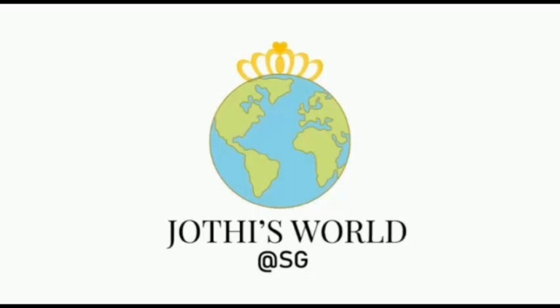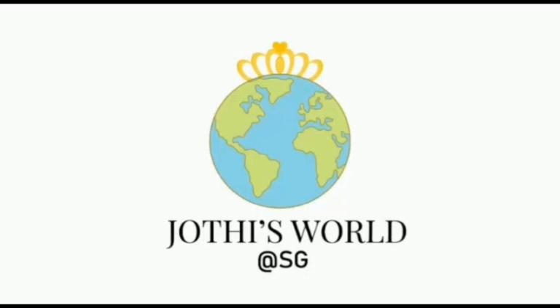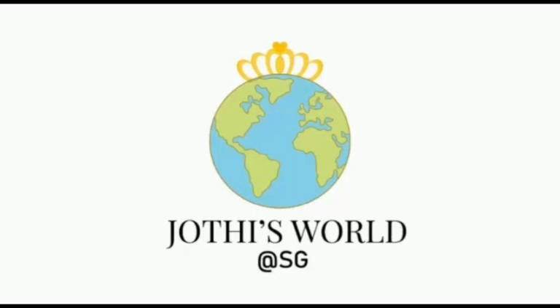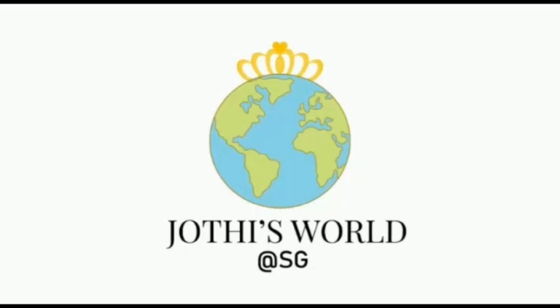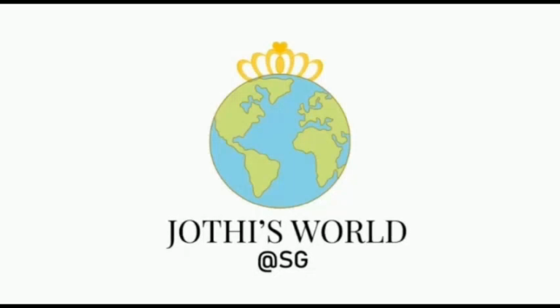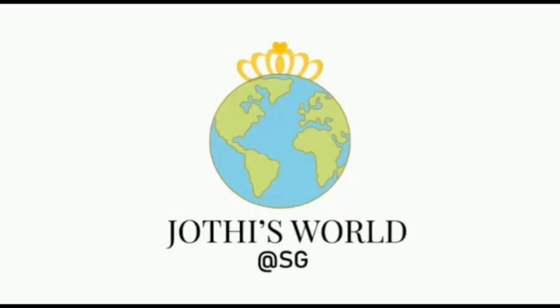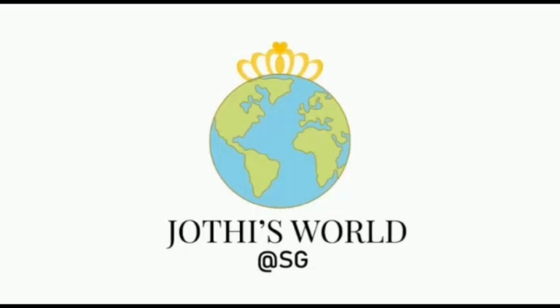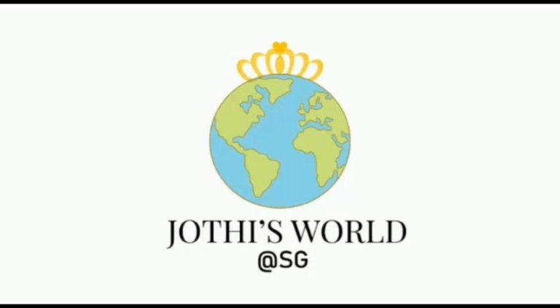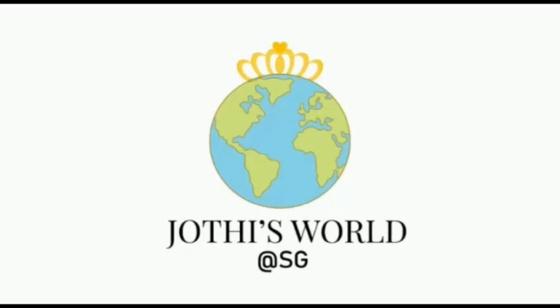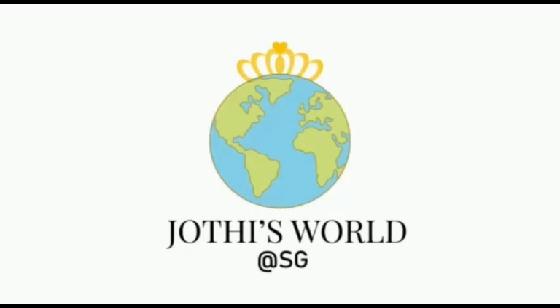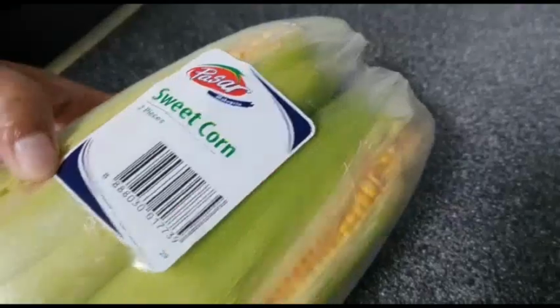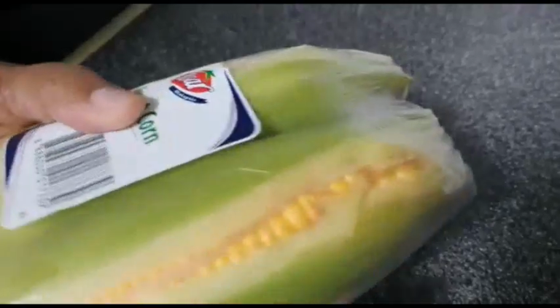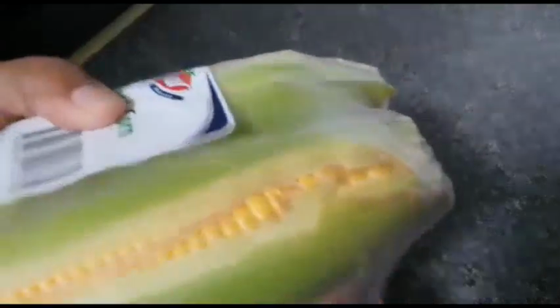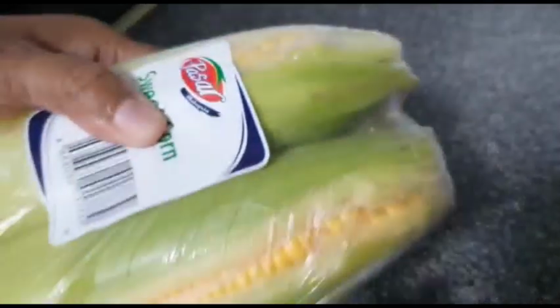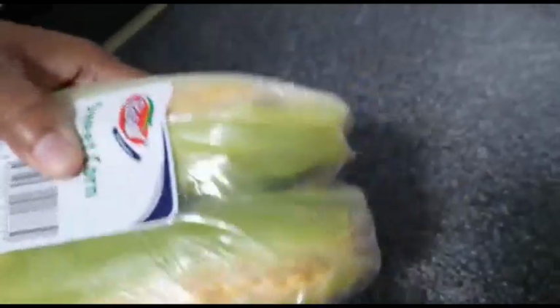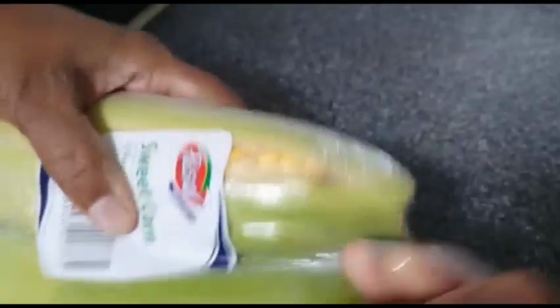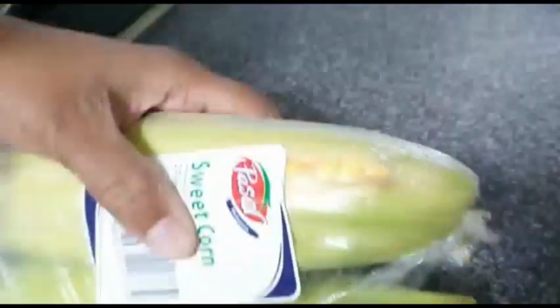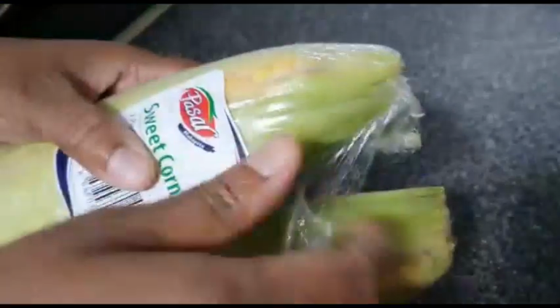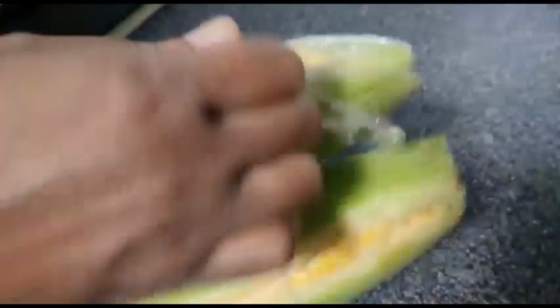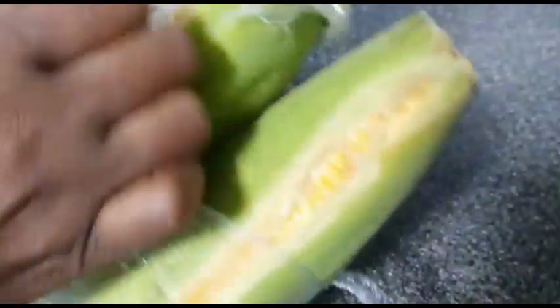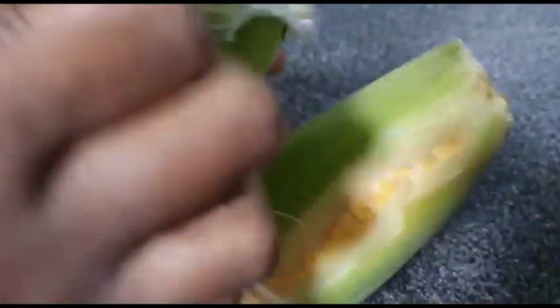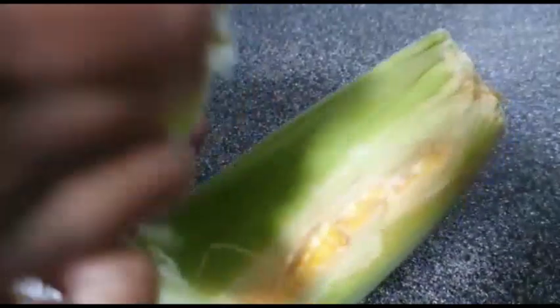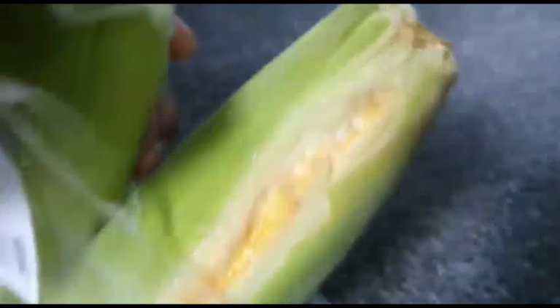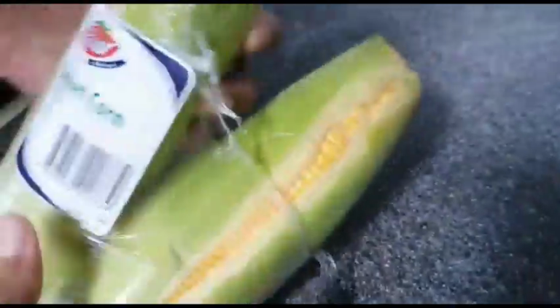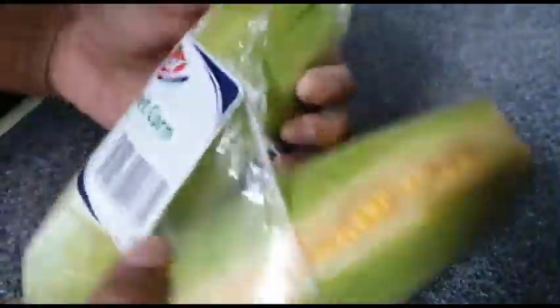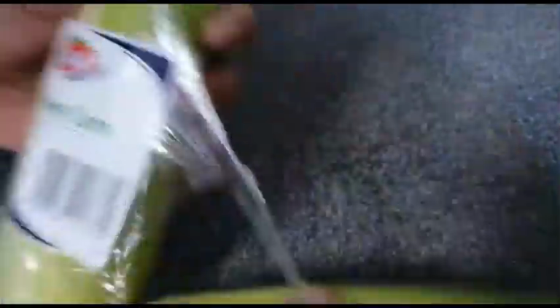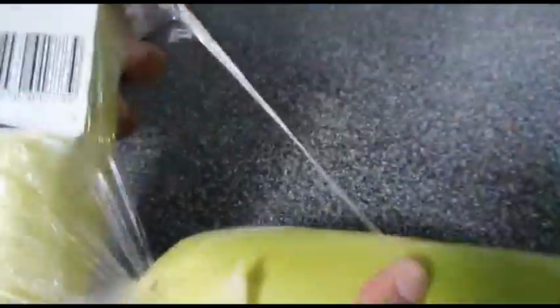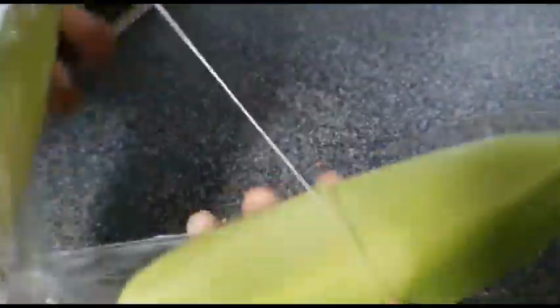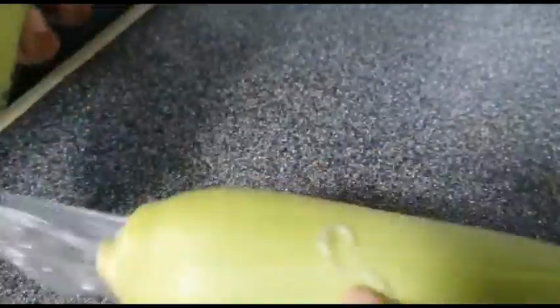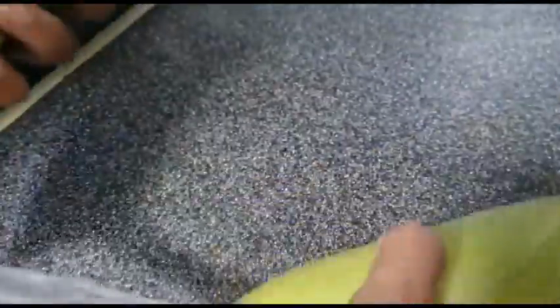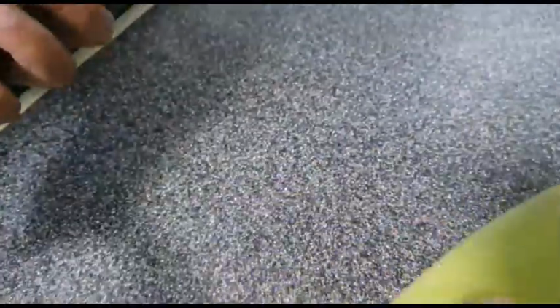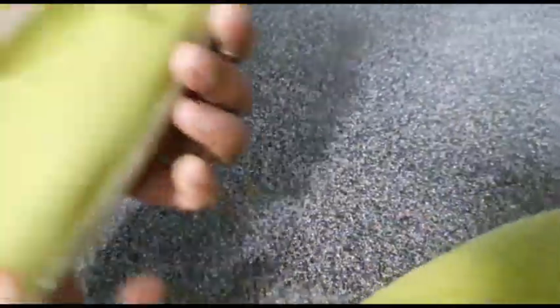Welcome to Jyoti's World! Hi friends! Let's talk about boiled corn recipe in a simple way.